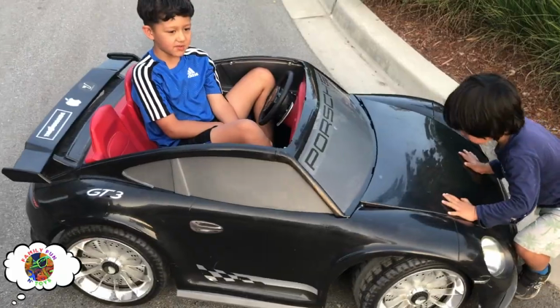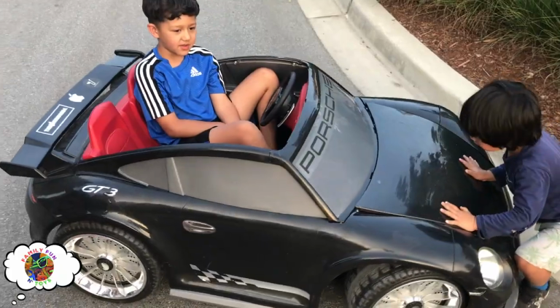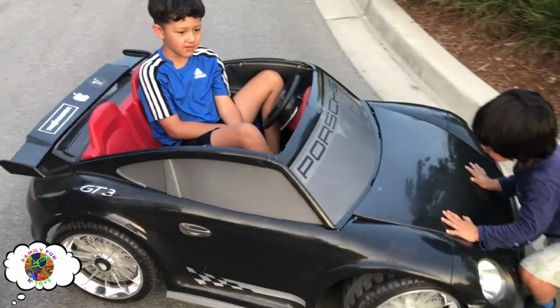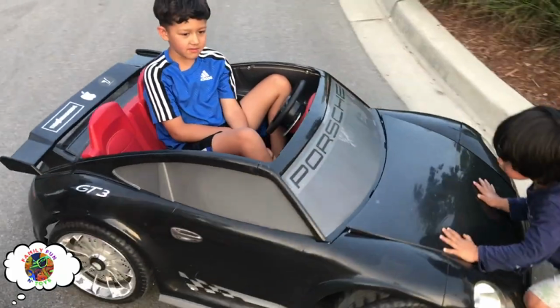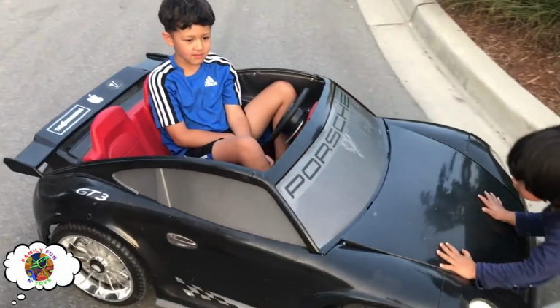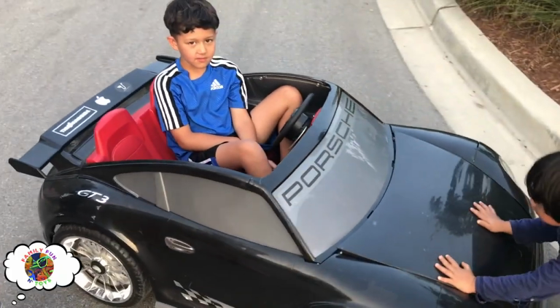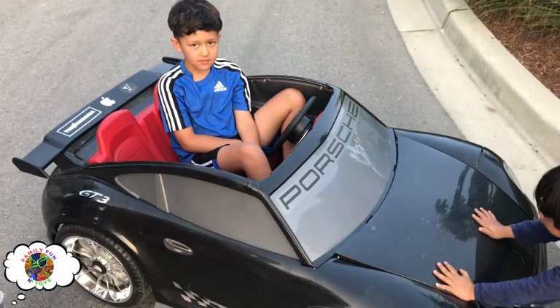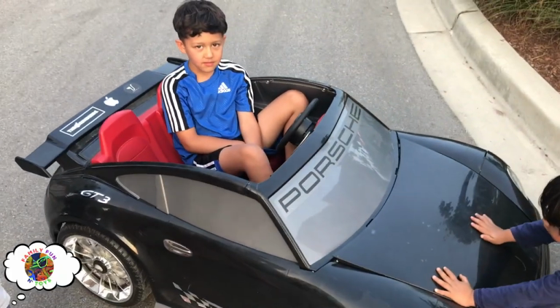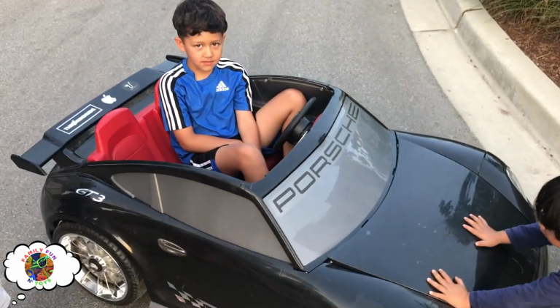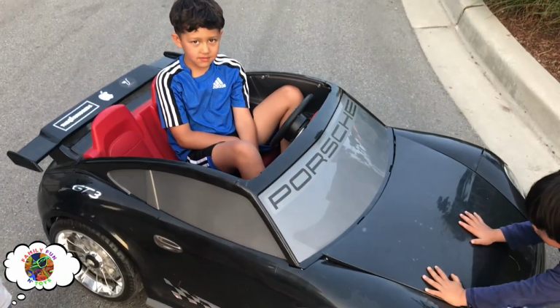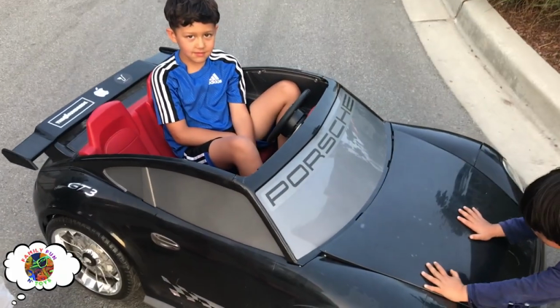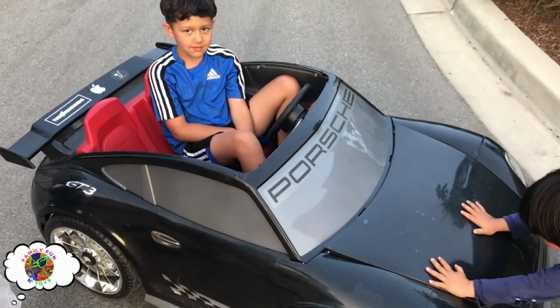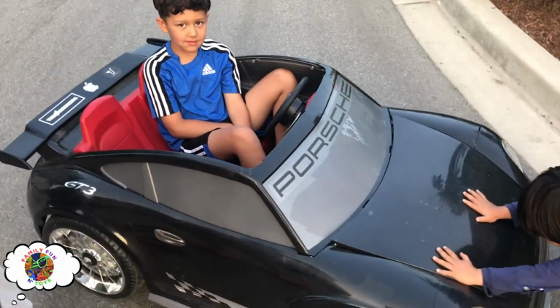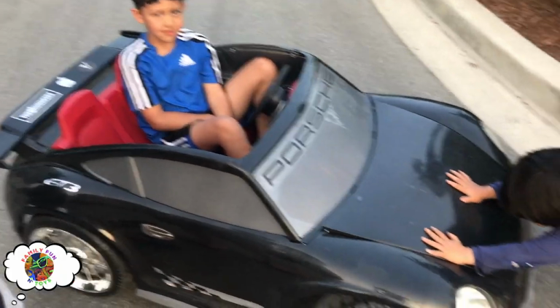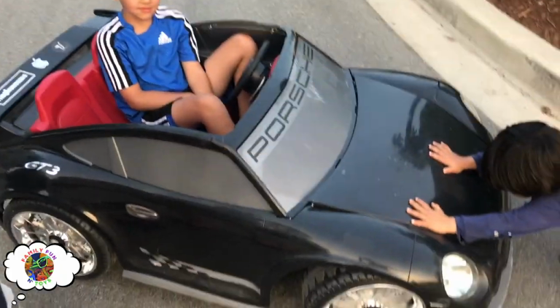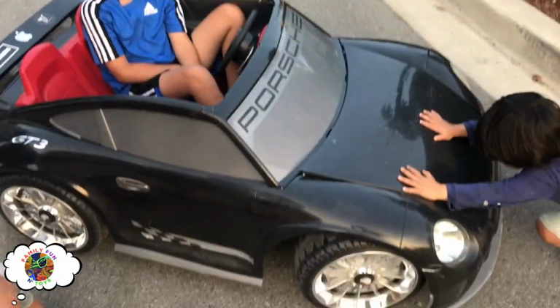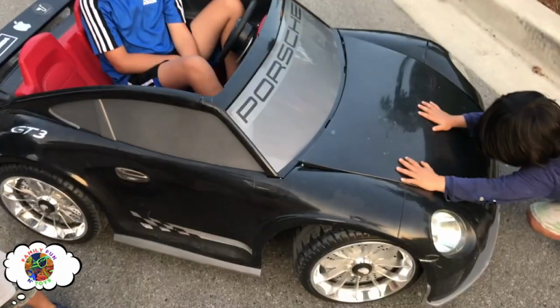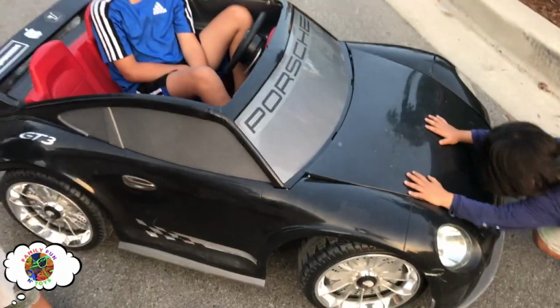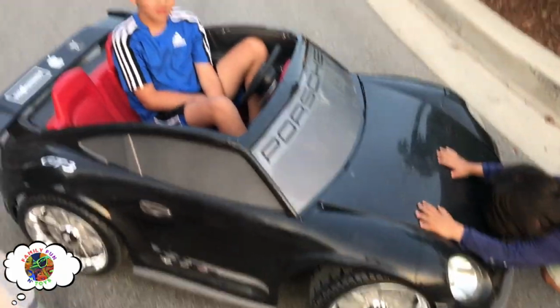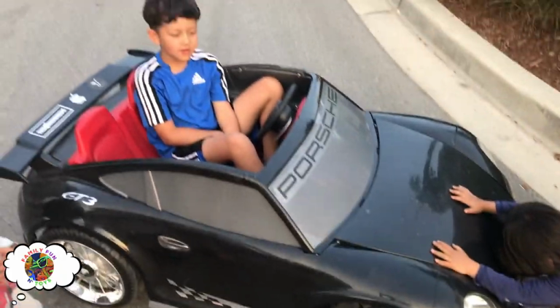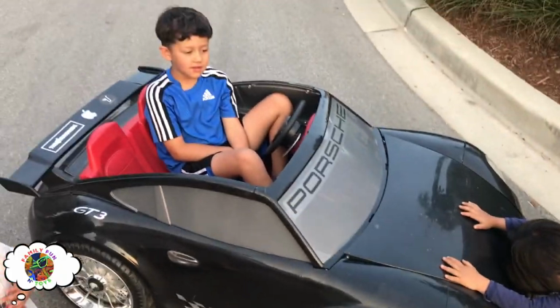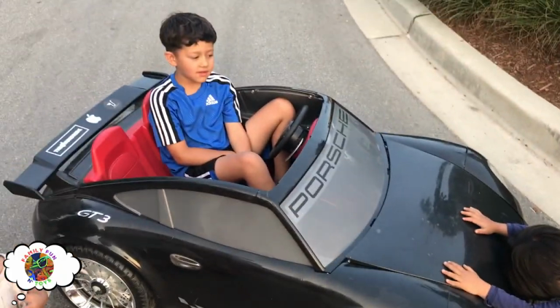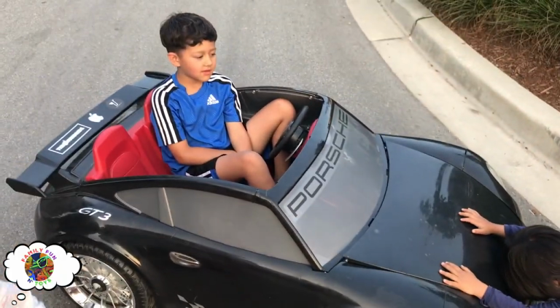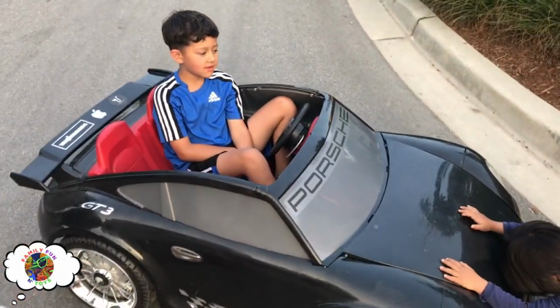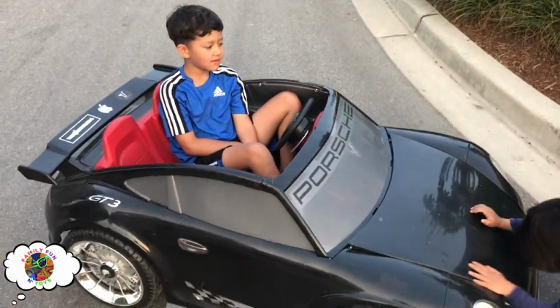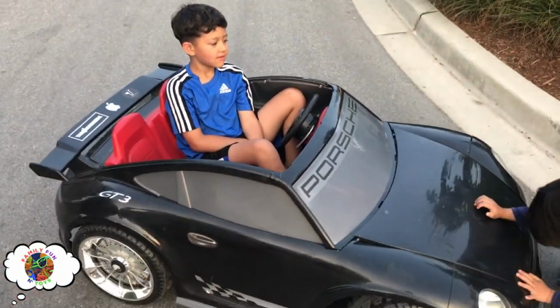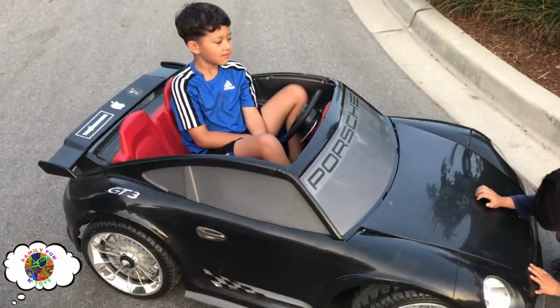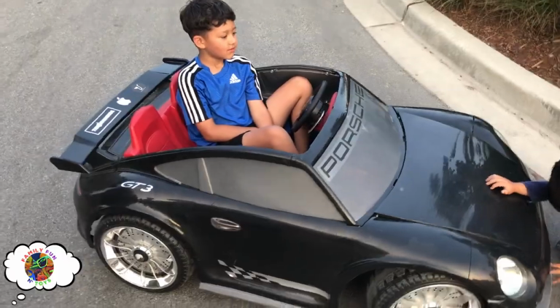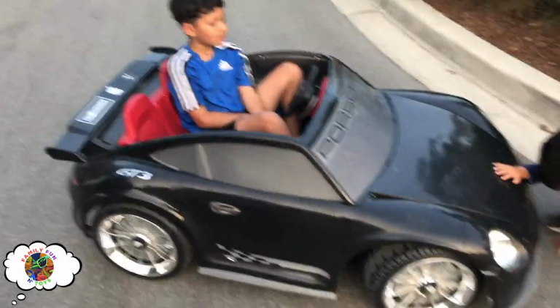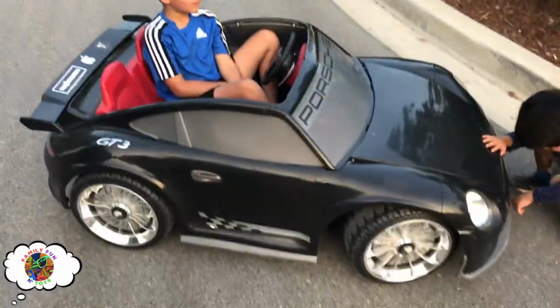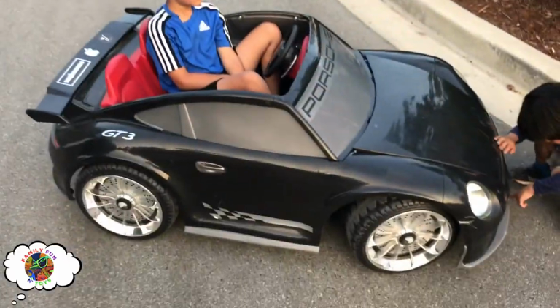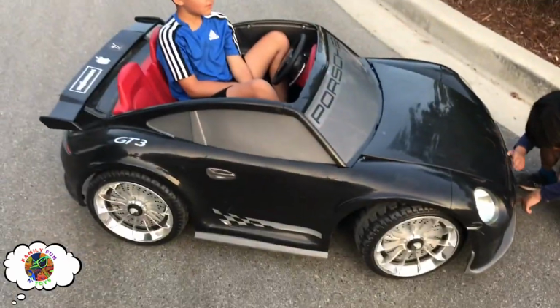Alright guys, we got Crypto M here. He's gonna be ripping it up in this Porsche. Let's see it happen.